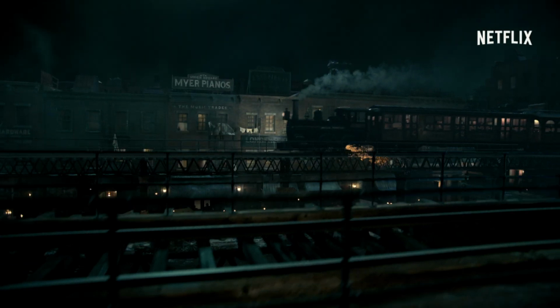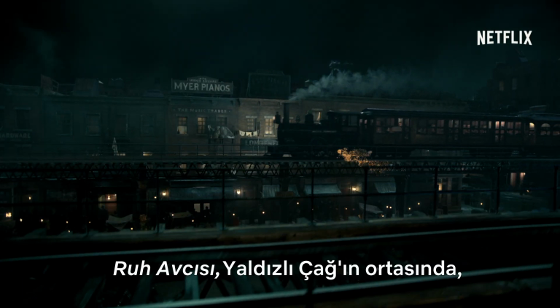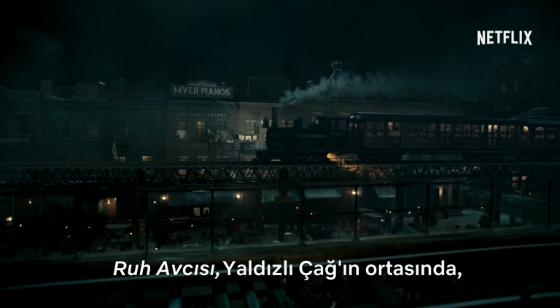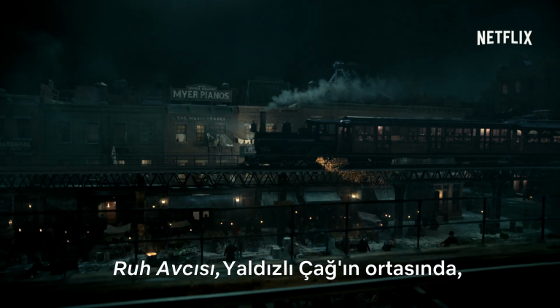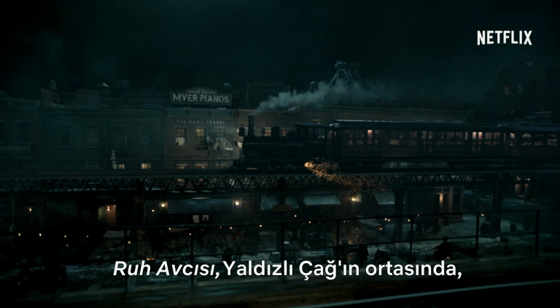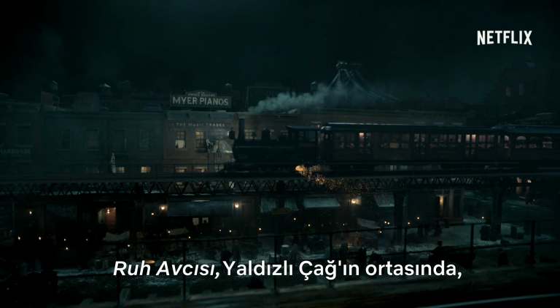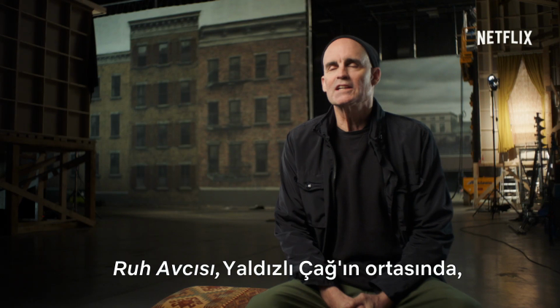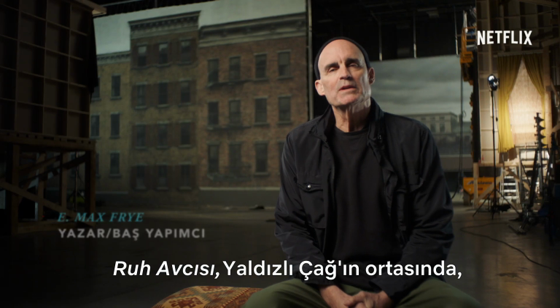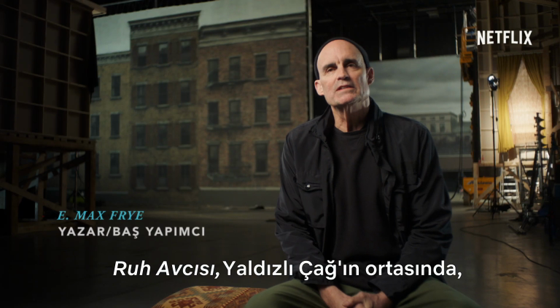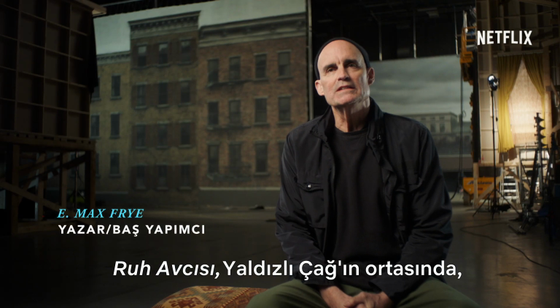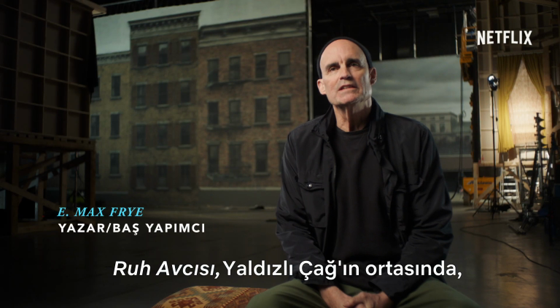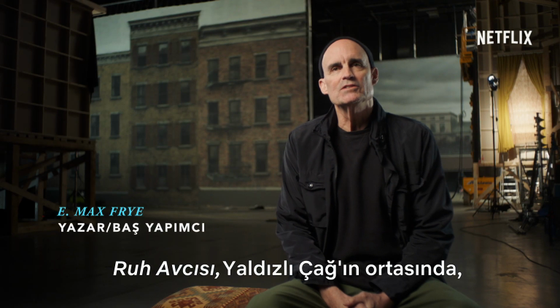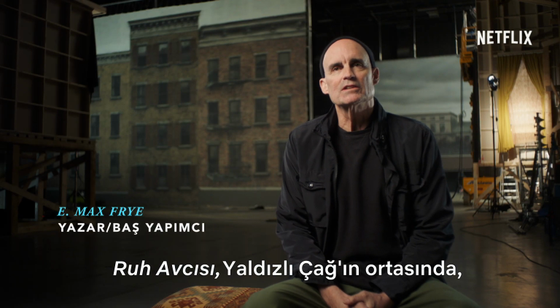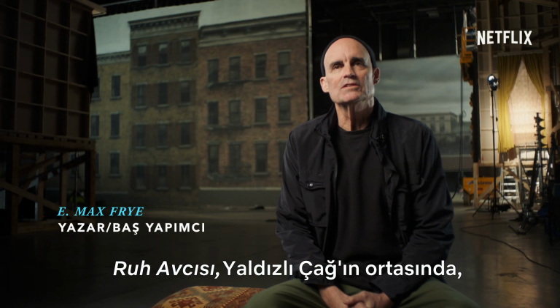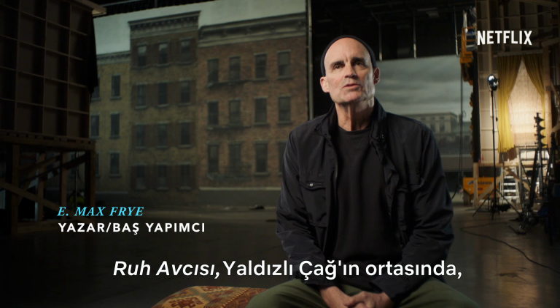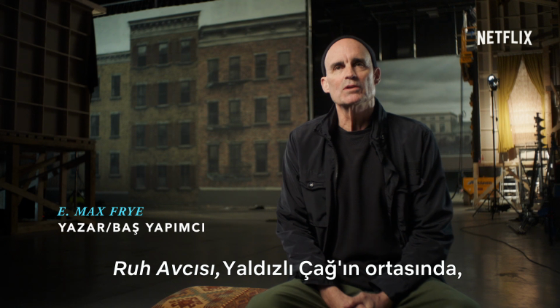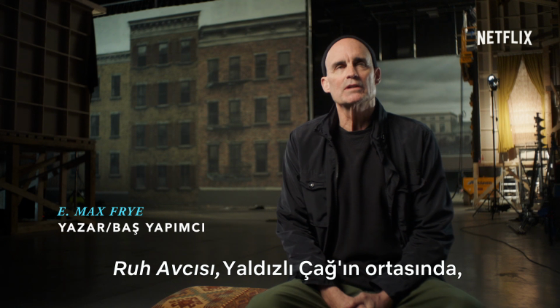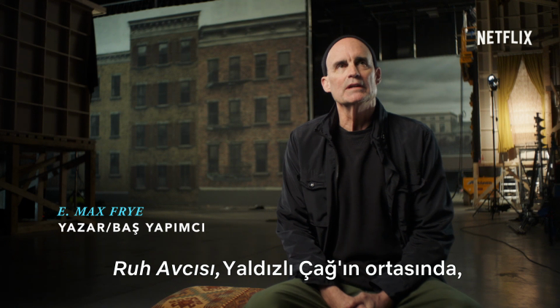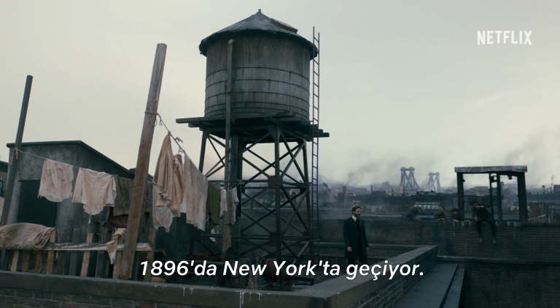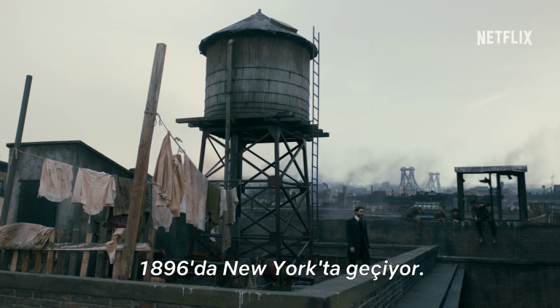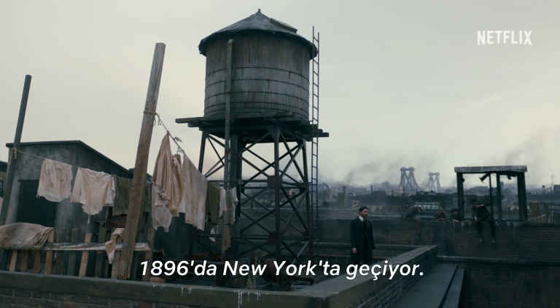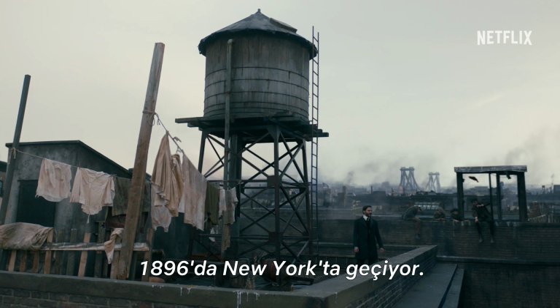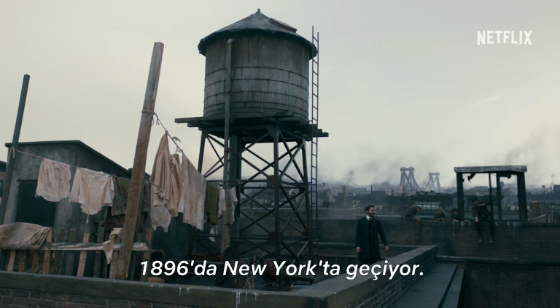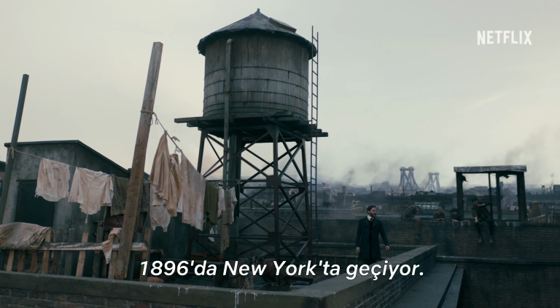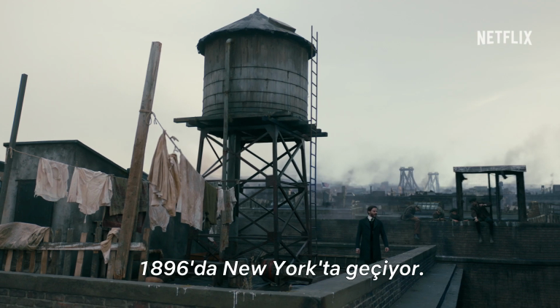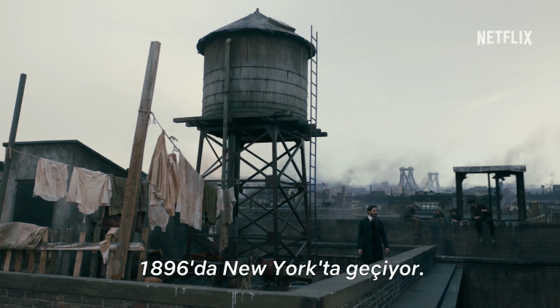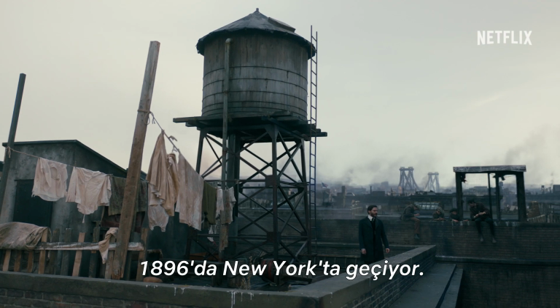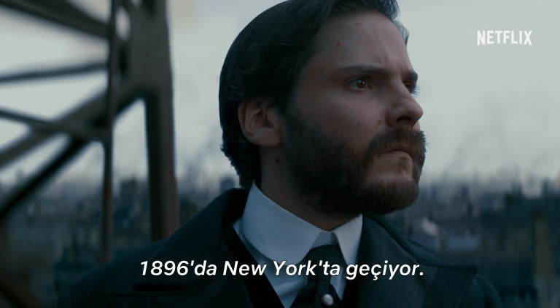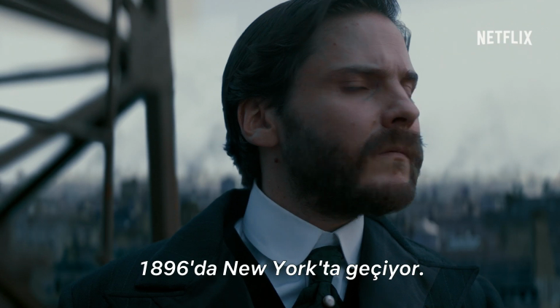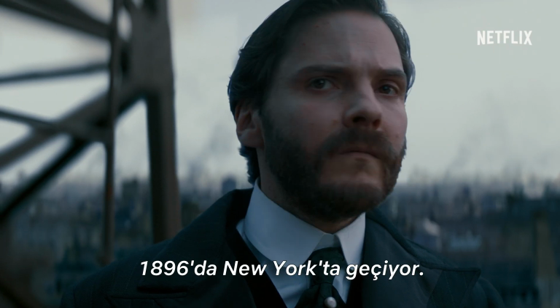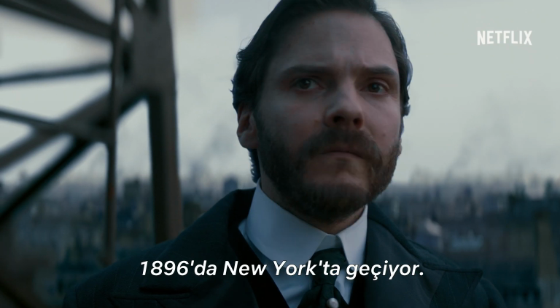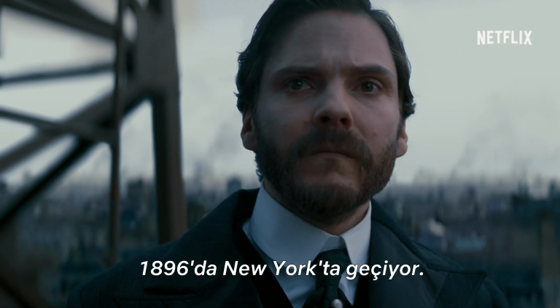The Alienist takes place in 1896 in New York, which was in the midst of the Gilded Age.